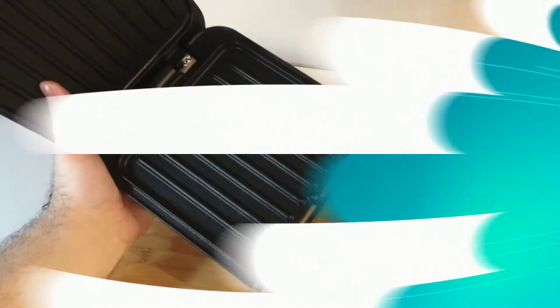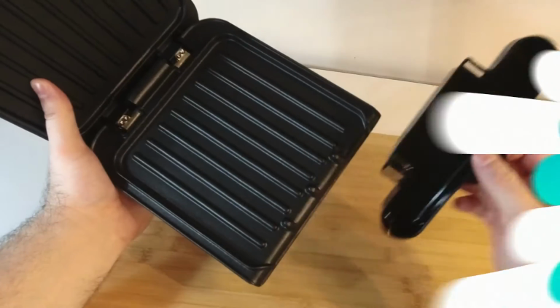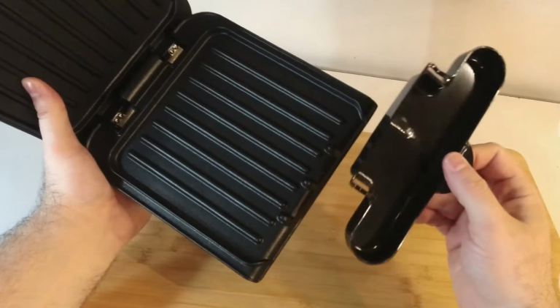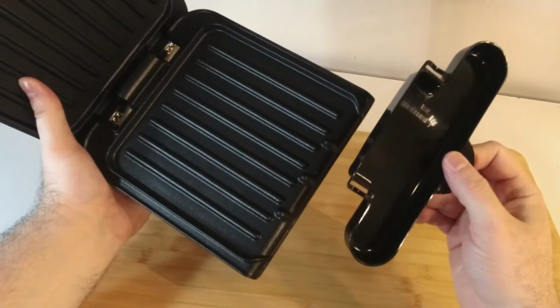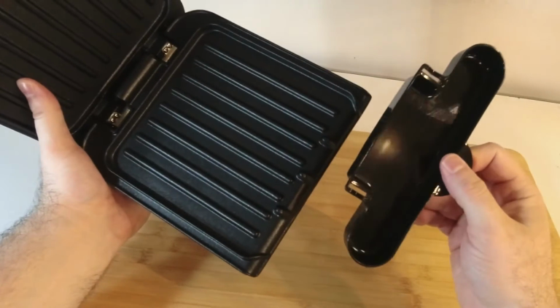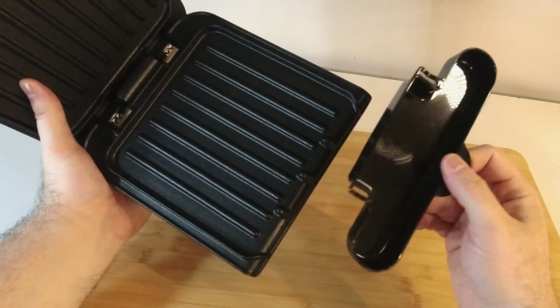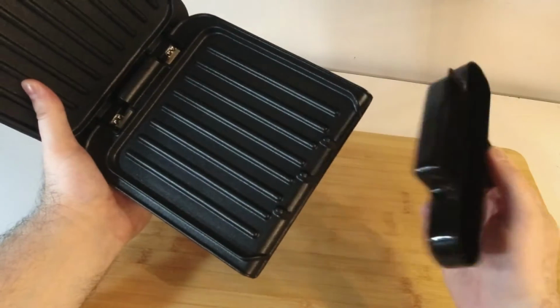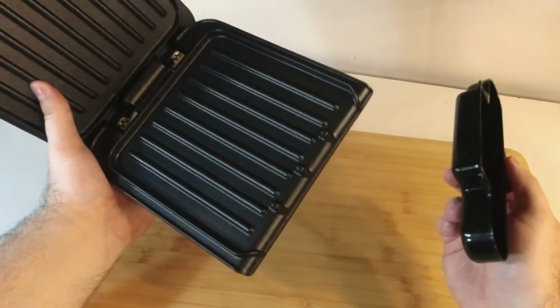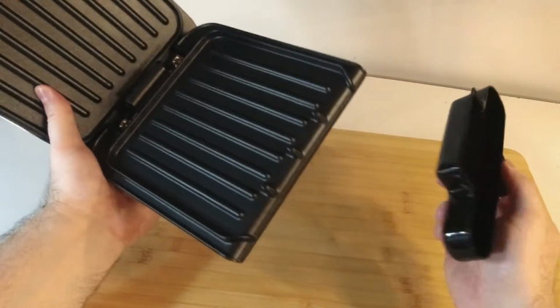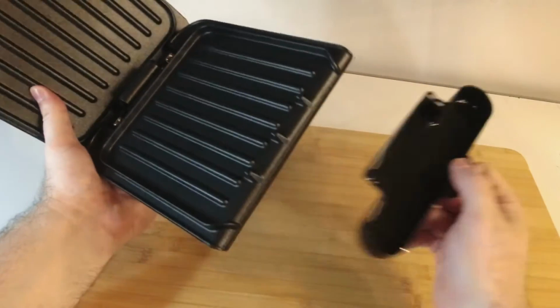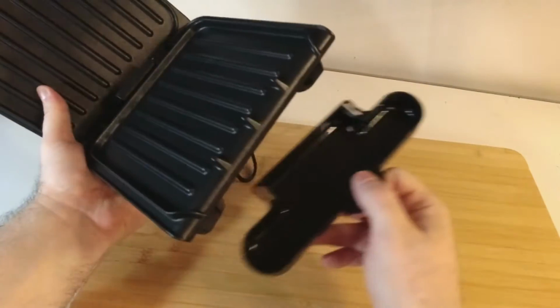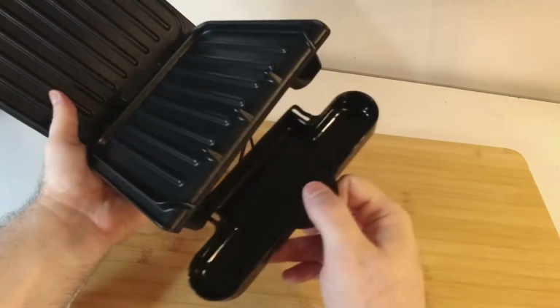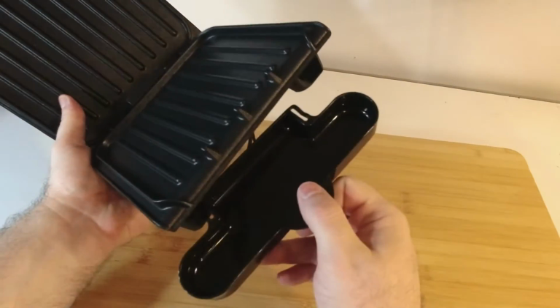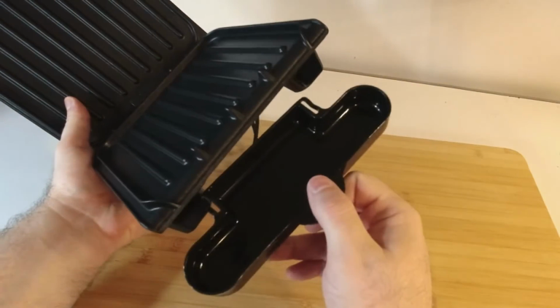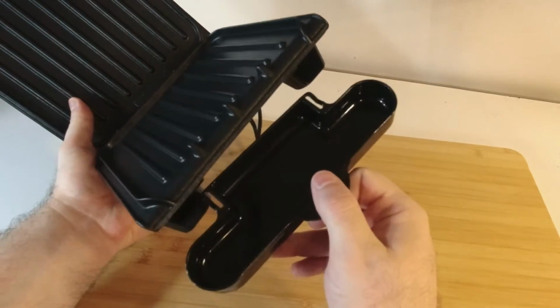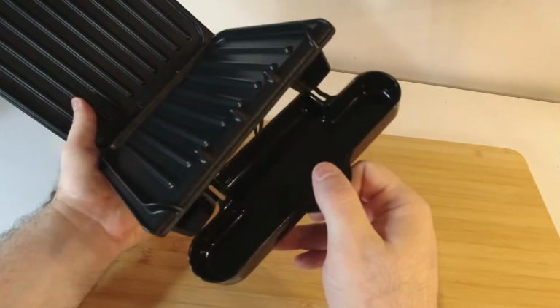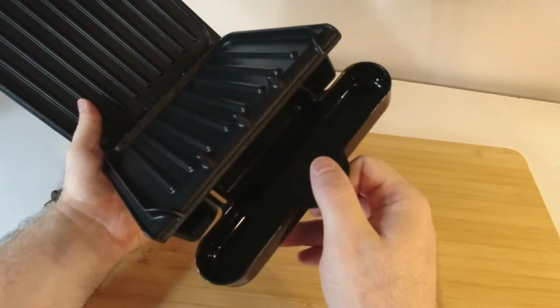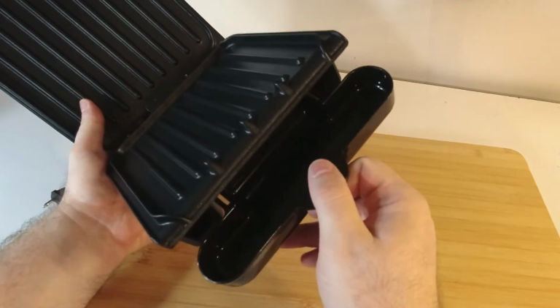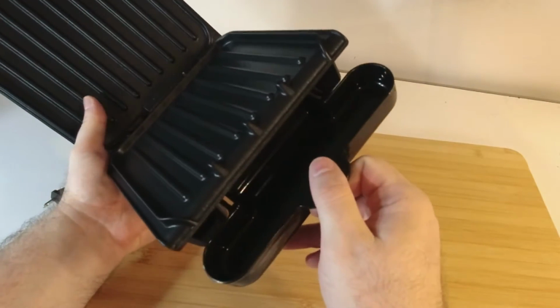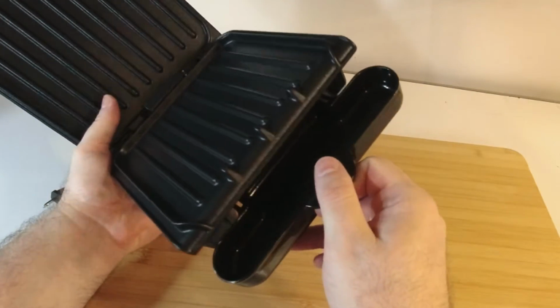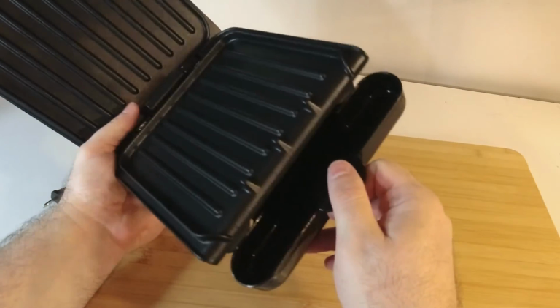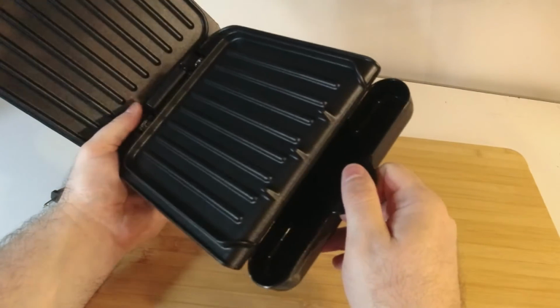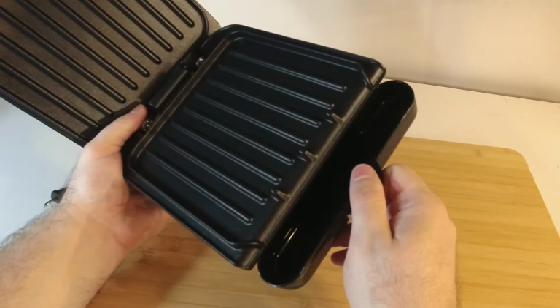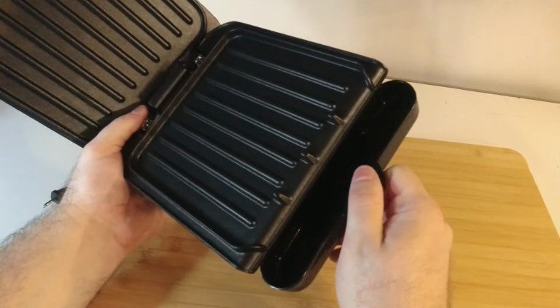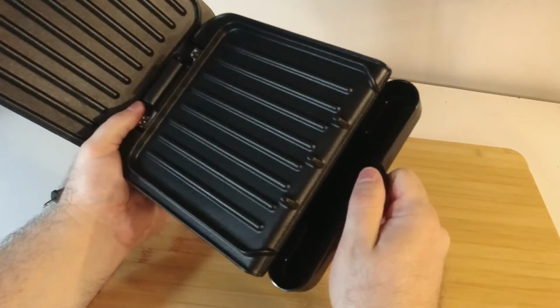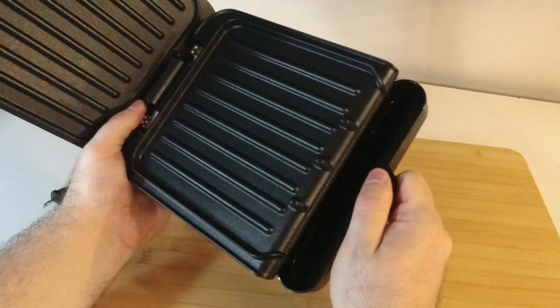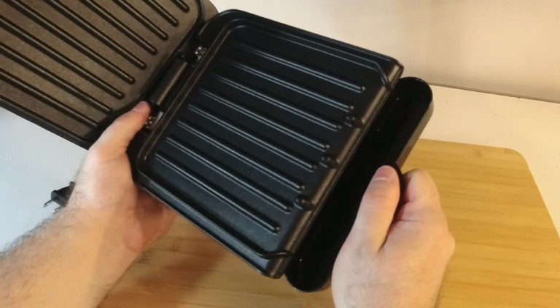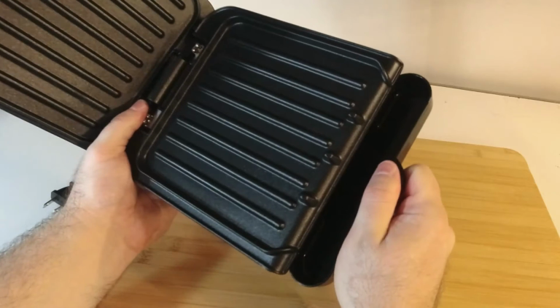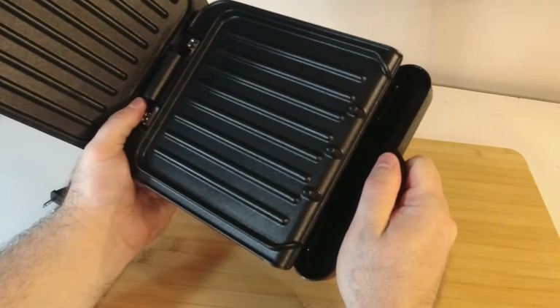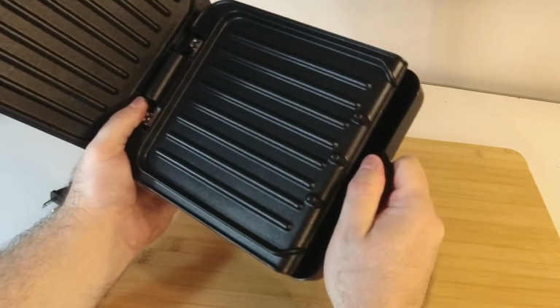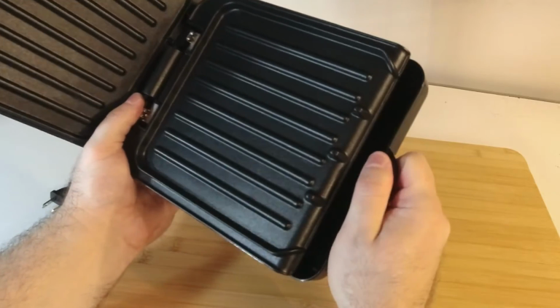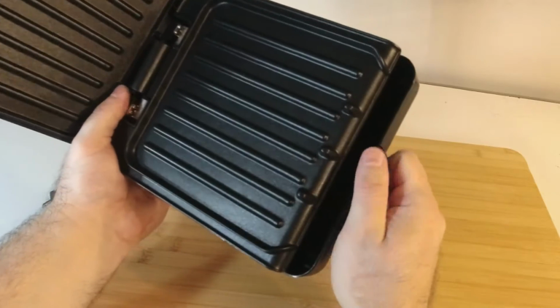Setup here is super simple — all that you need to do is slide in the drip tray like so and you're ready to go.